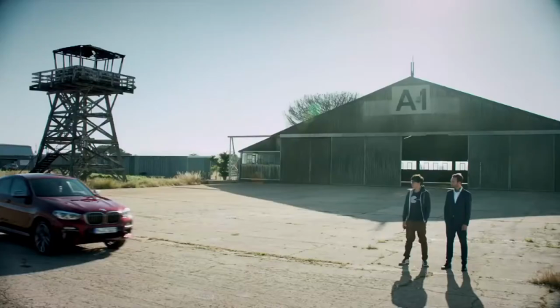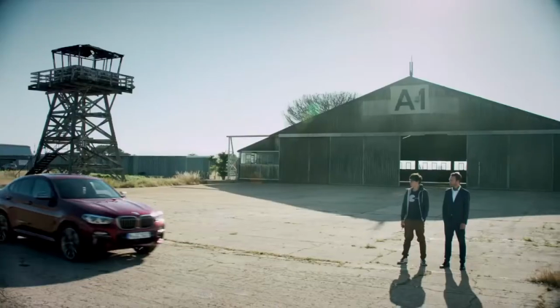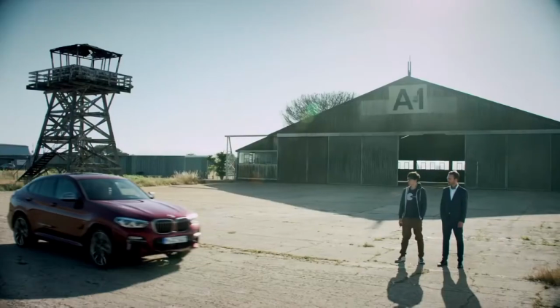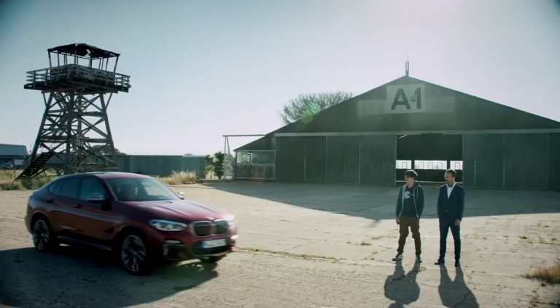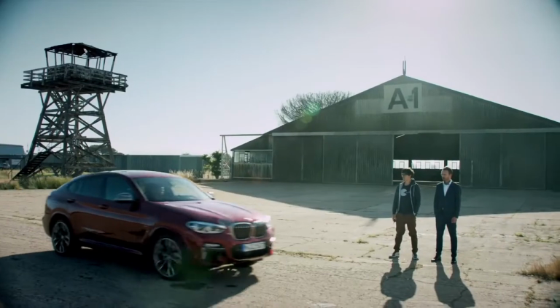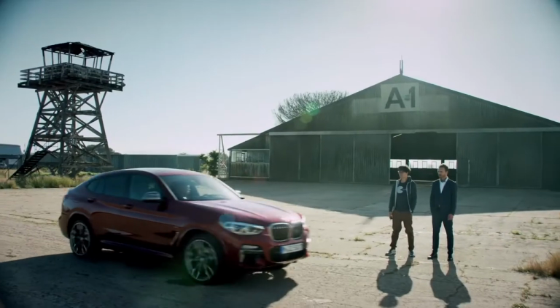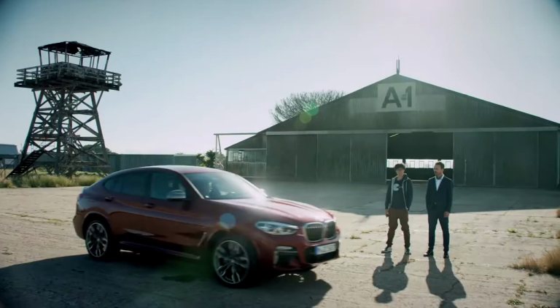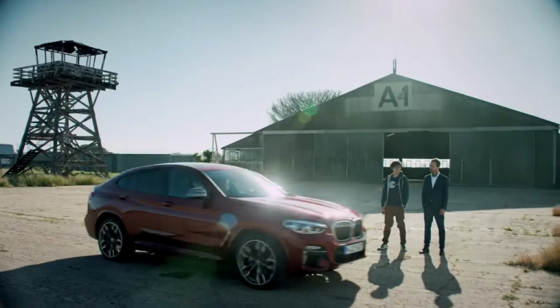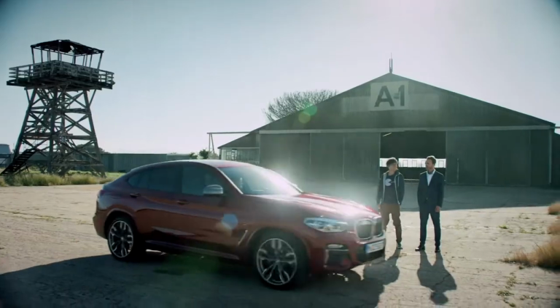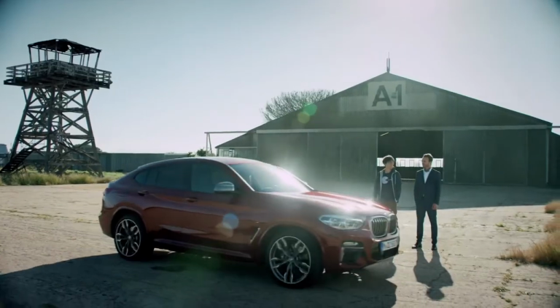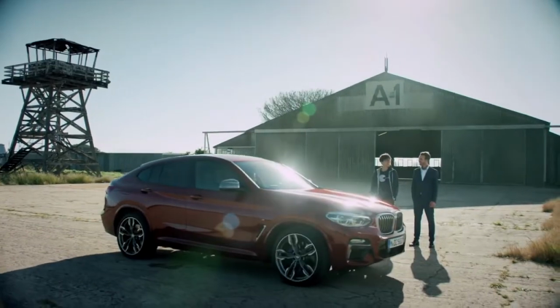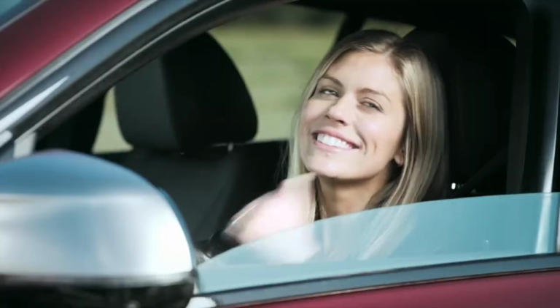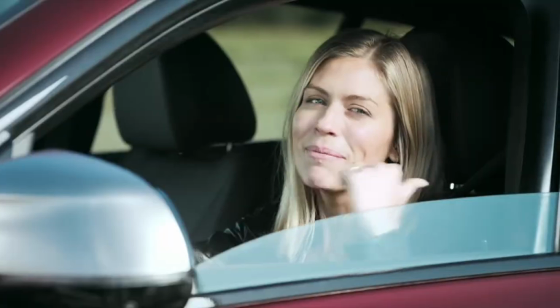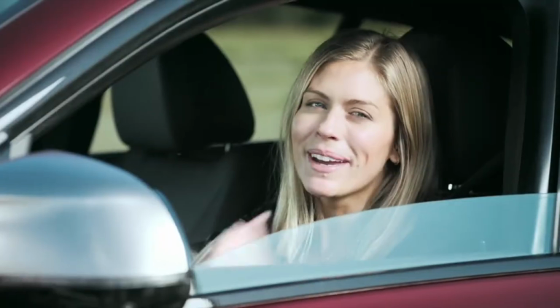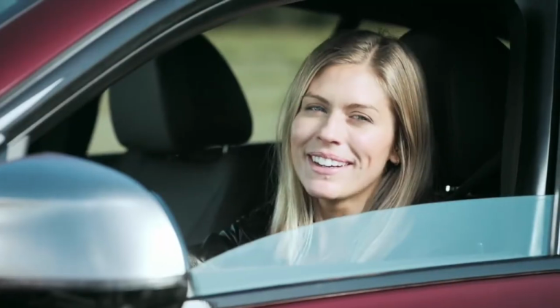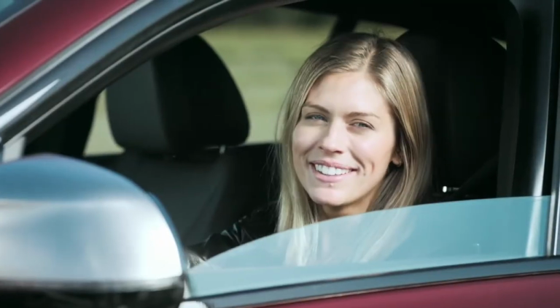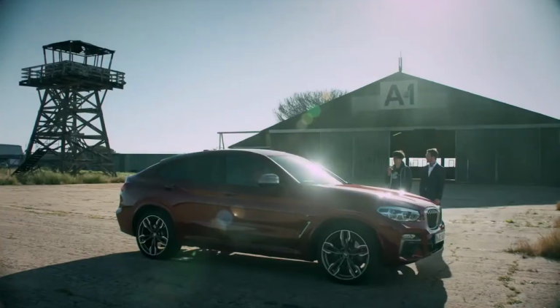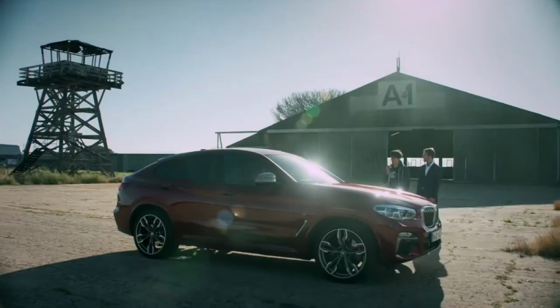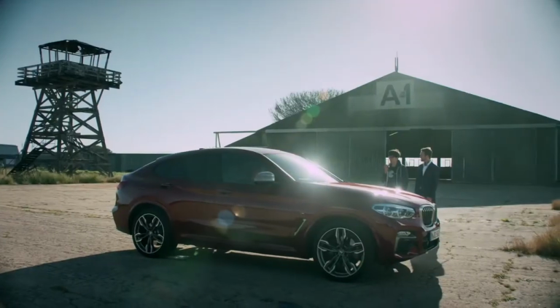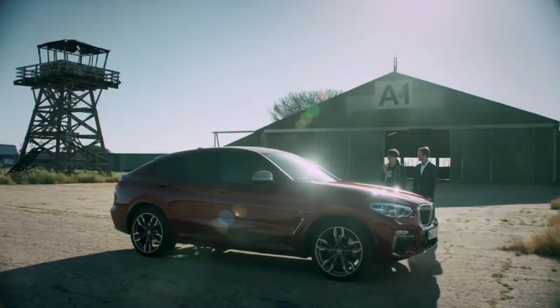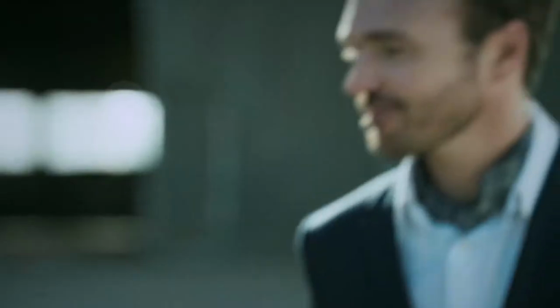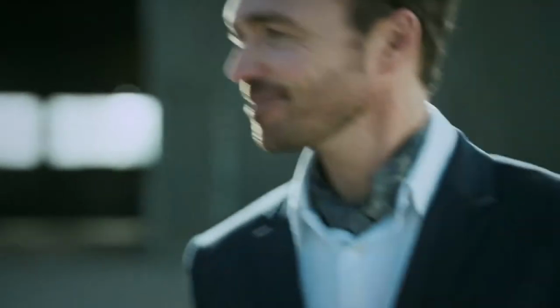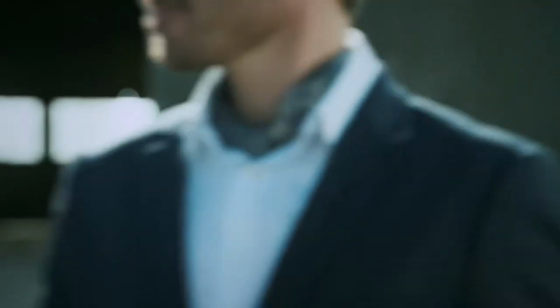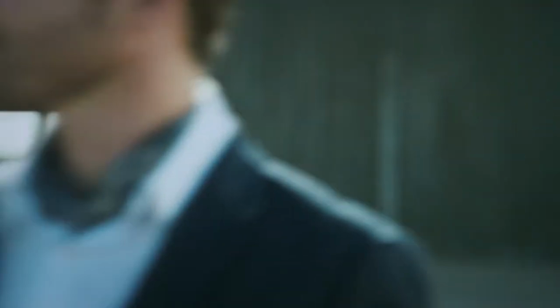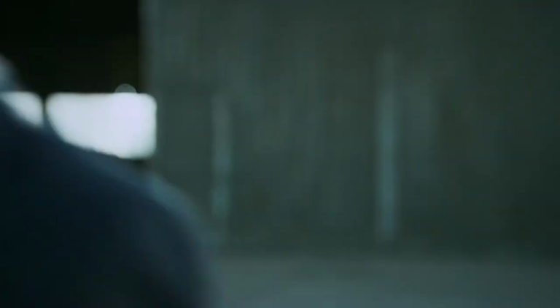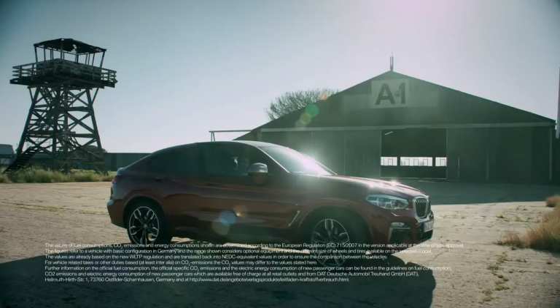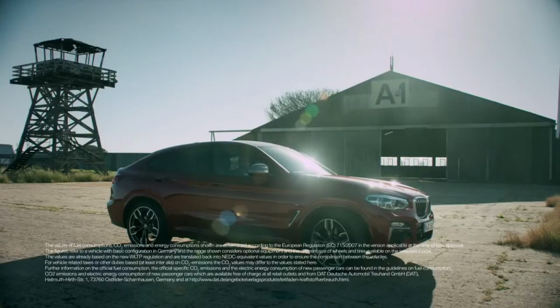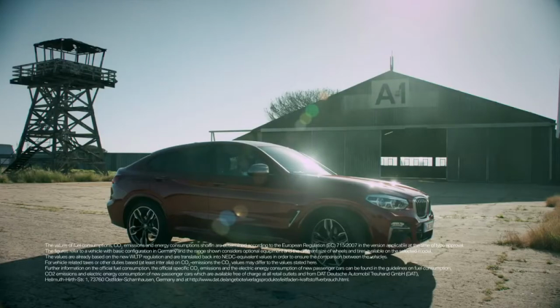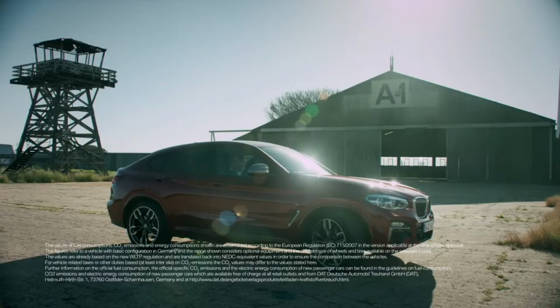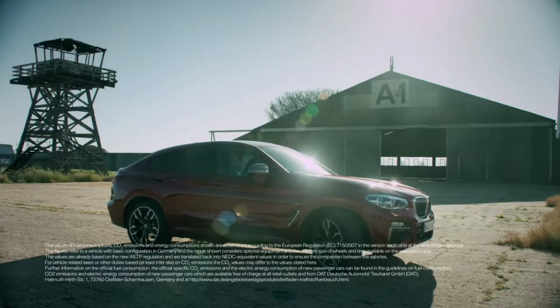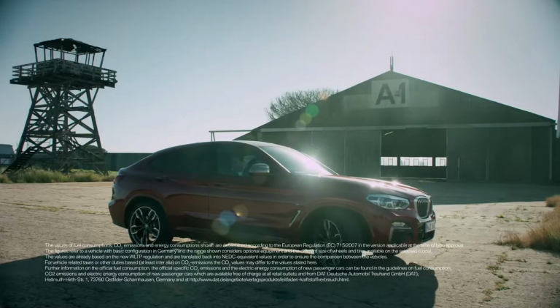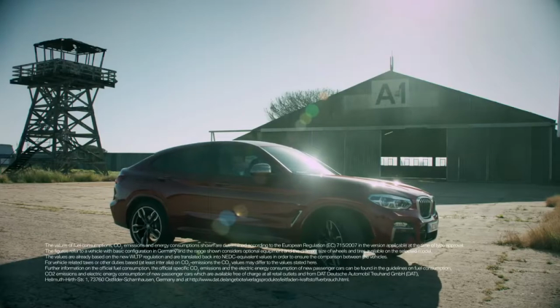Right, all right. Come on boys, jump in. Roger that. Ready for a road trip? Yes.